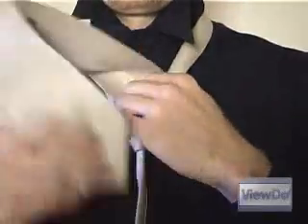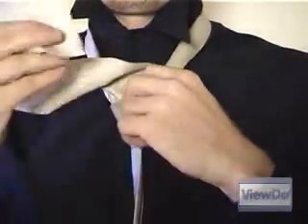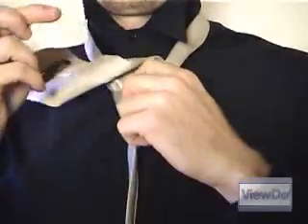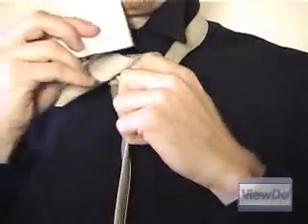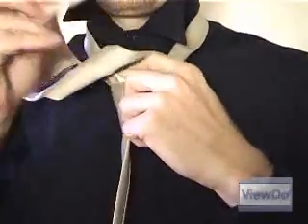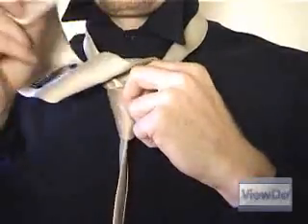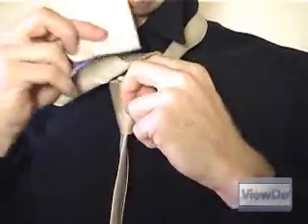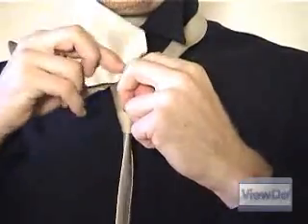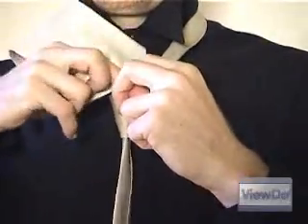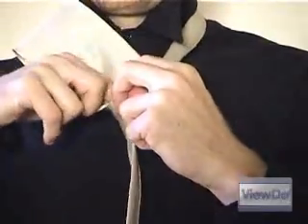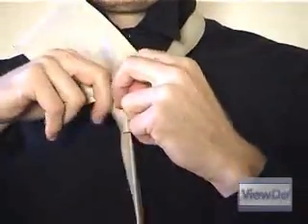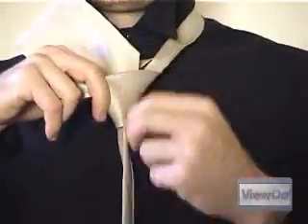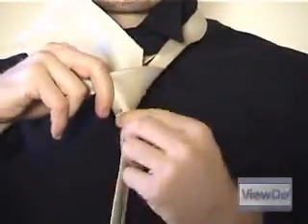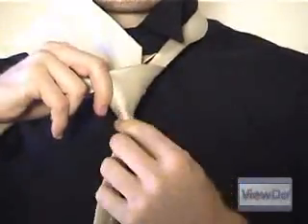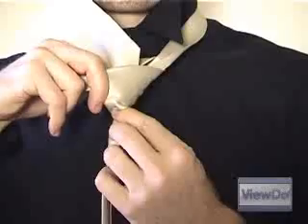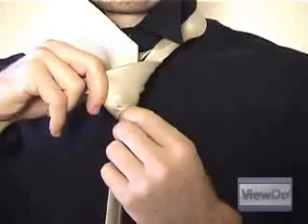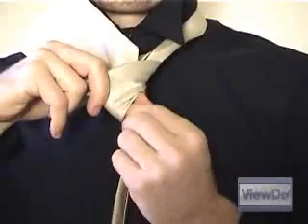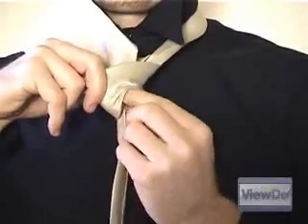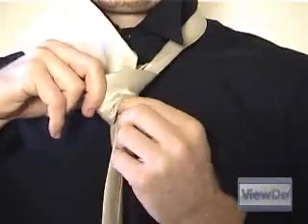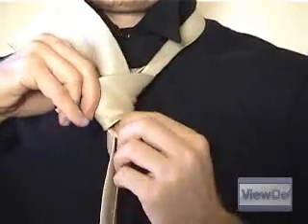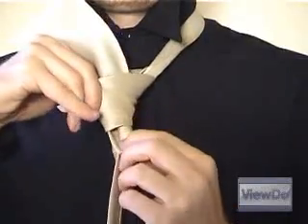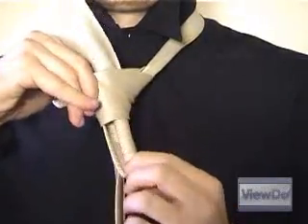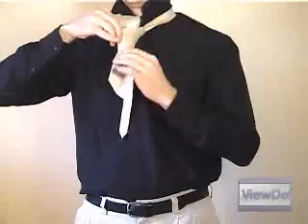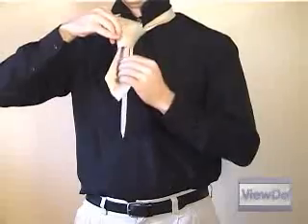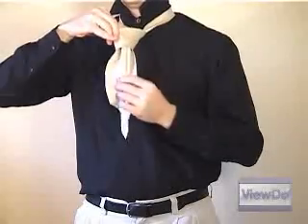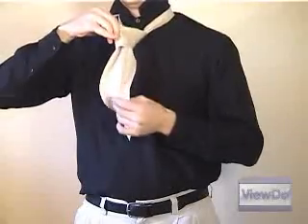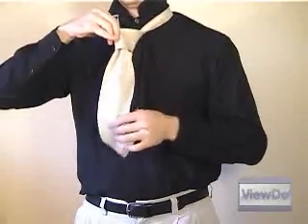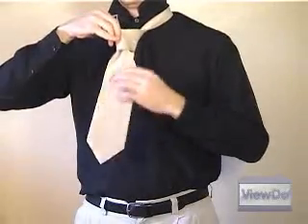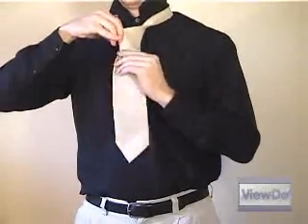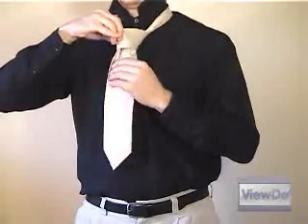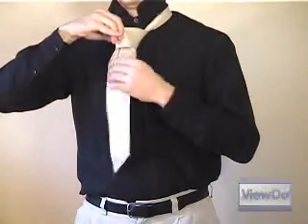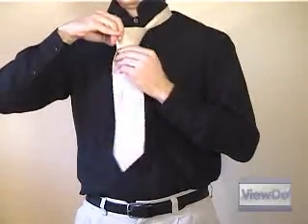Once you've pulled the wide end through the neck loop, go back down through the slack loop you just created. This will create the finished knot.